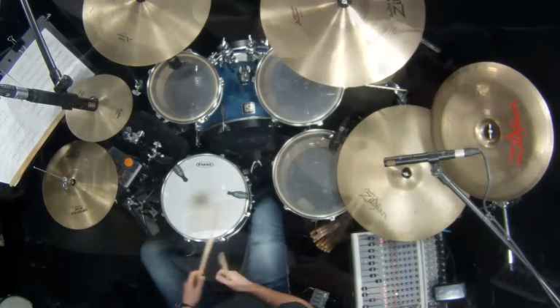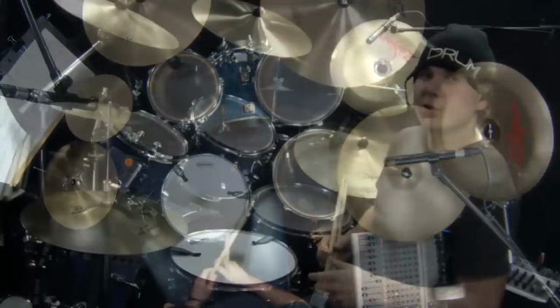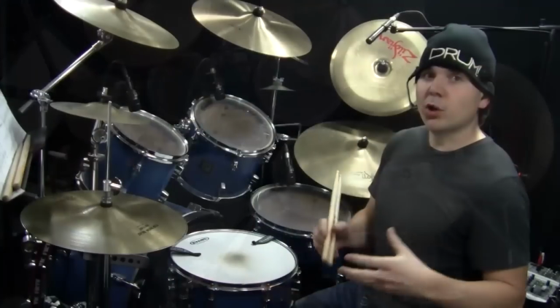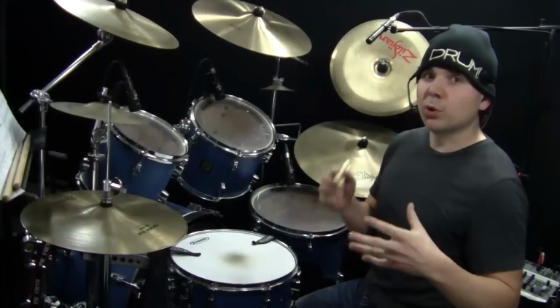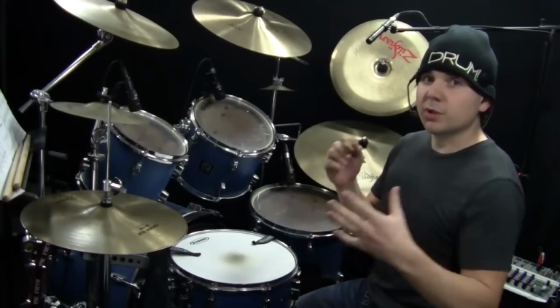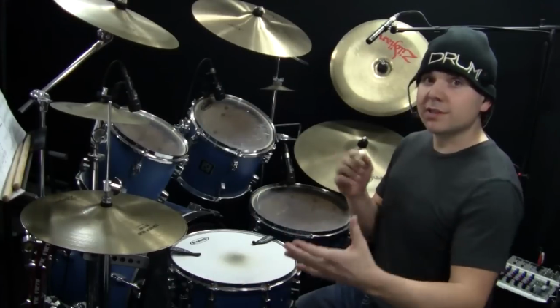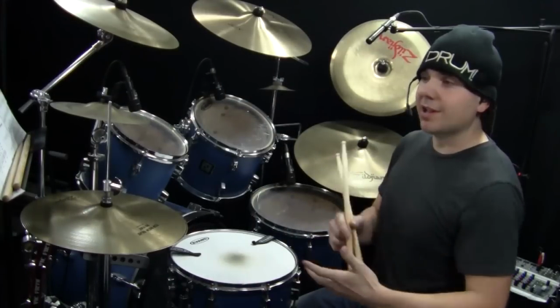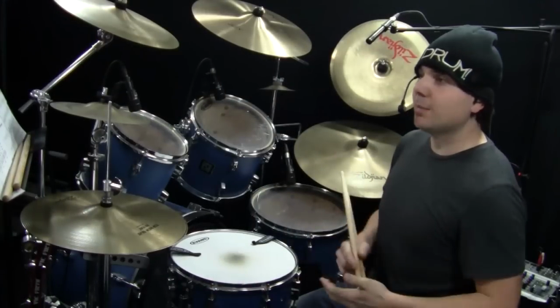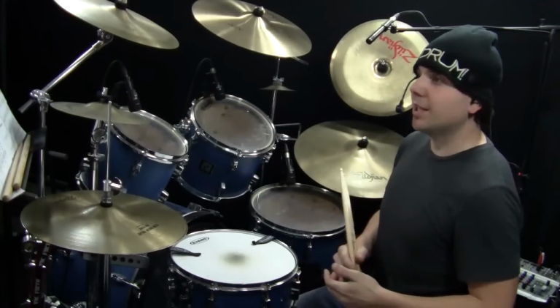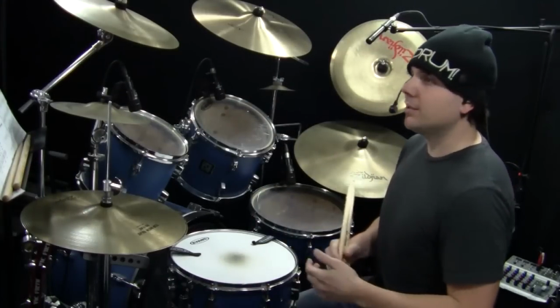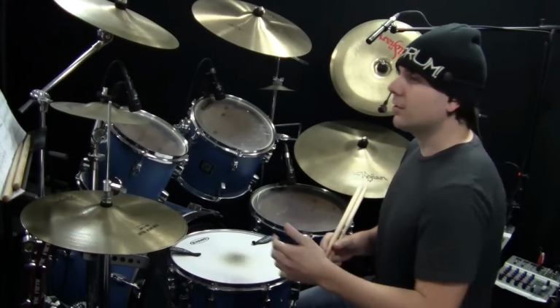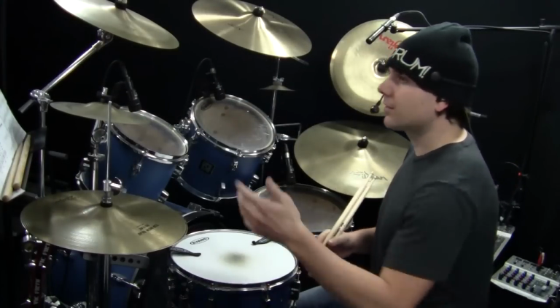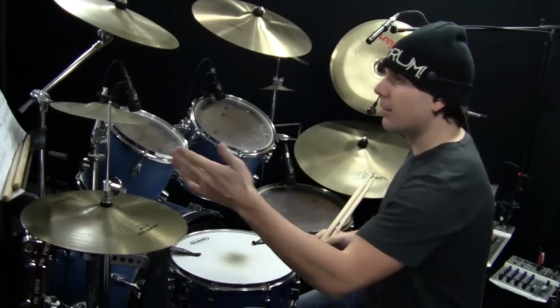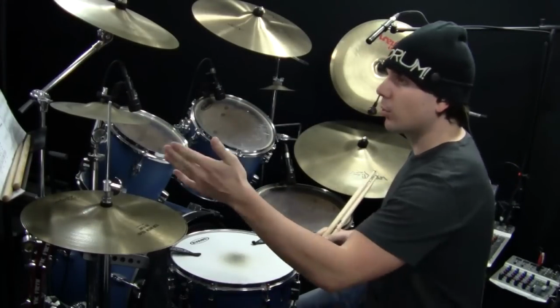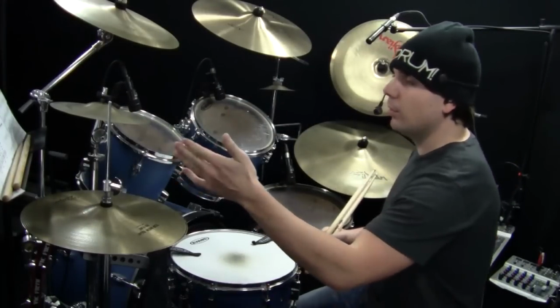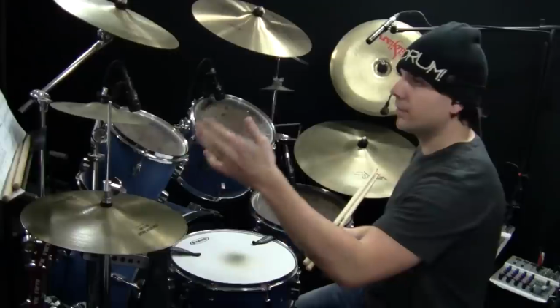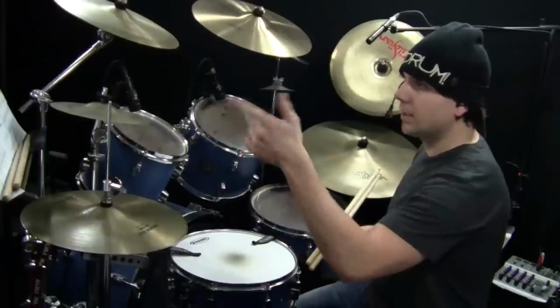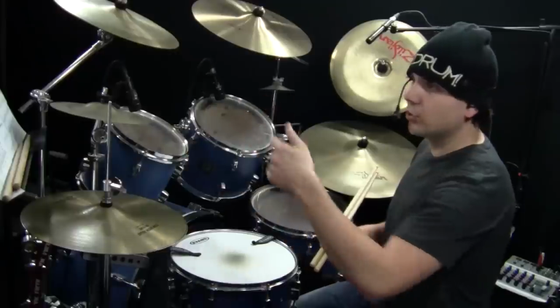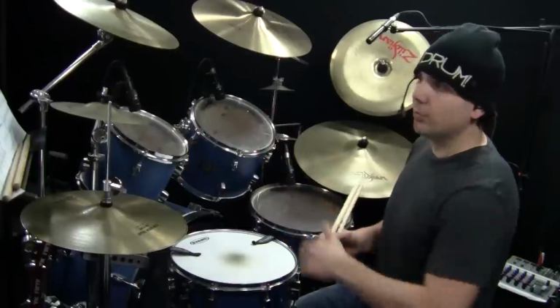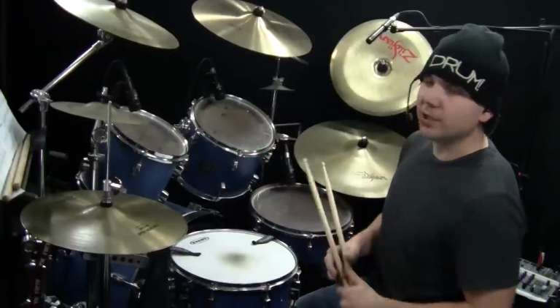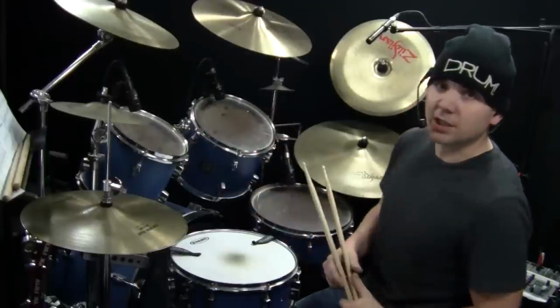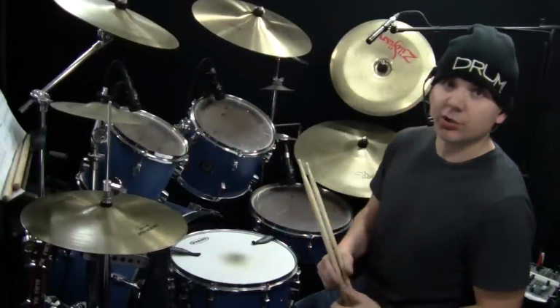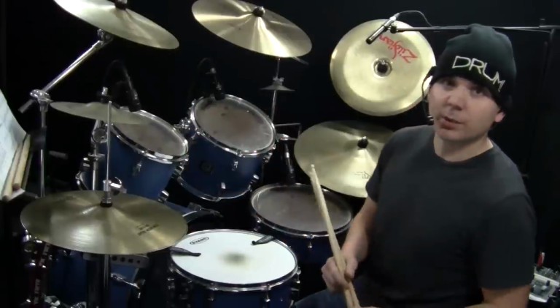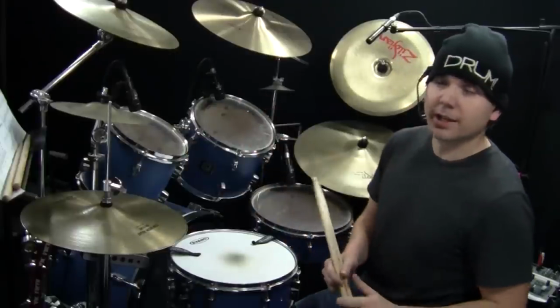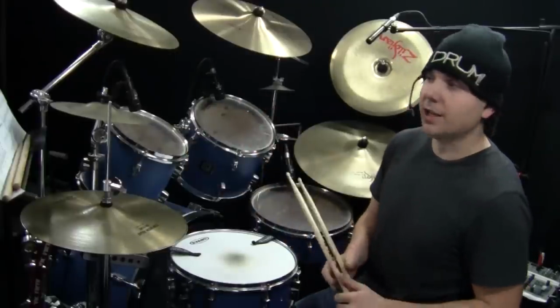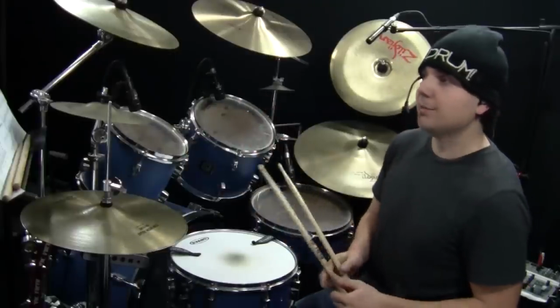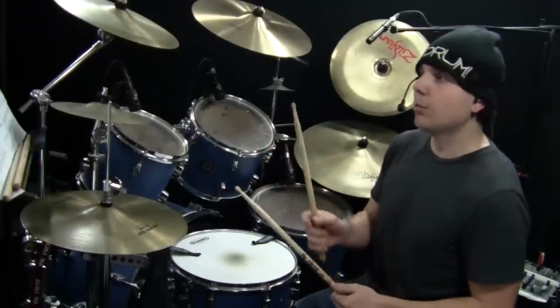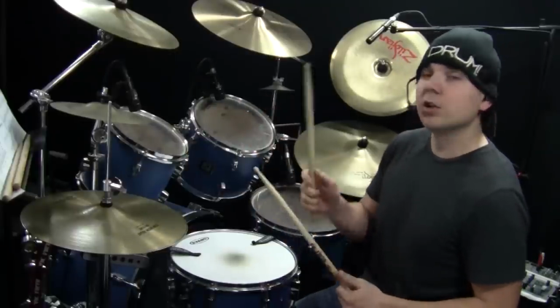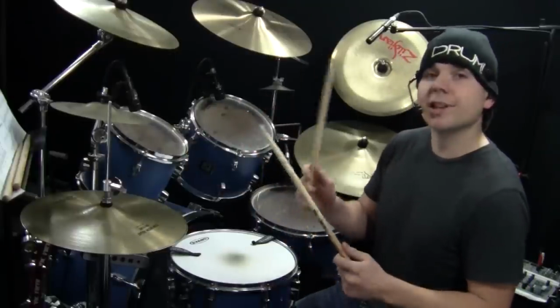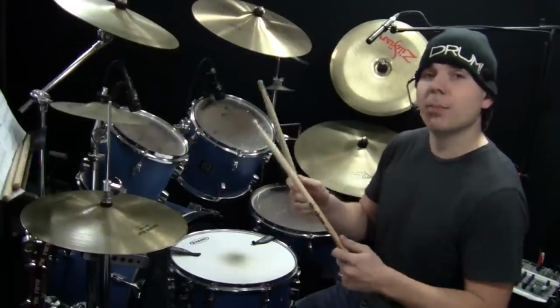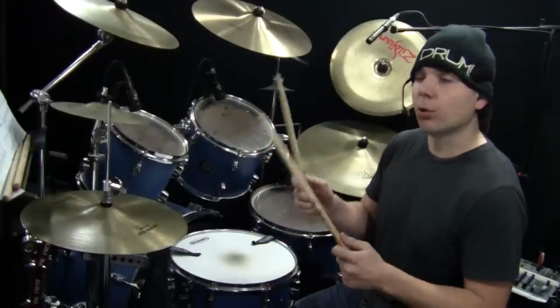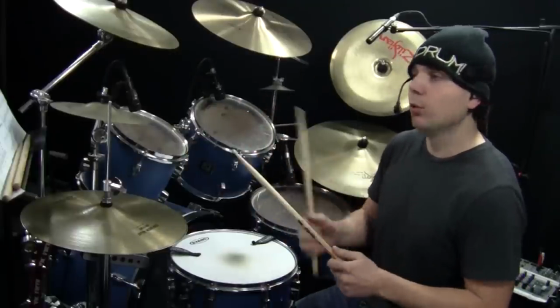I hope you enjoyed this Samba lesson called Samba Groove. Again, the sheet music is at OnlineDrummer.com, keyword Samba Groove.